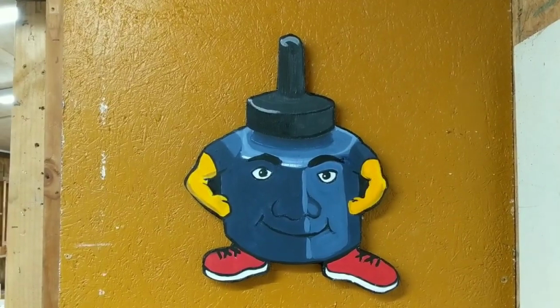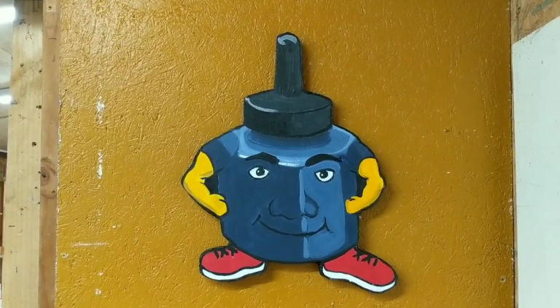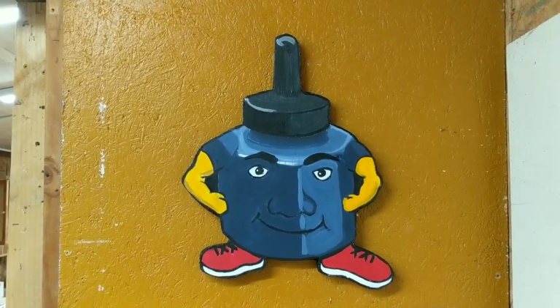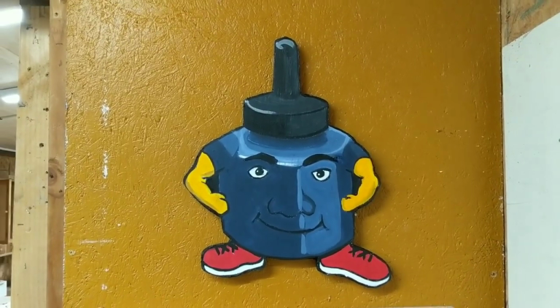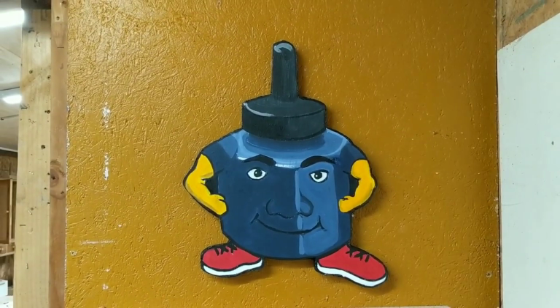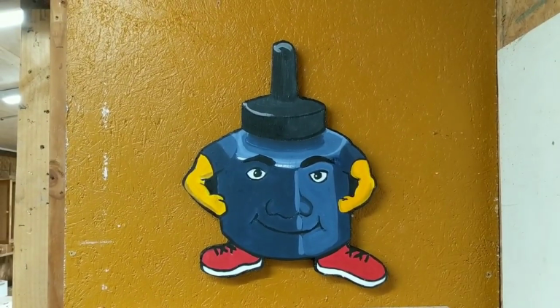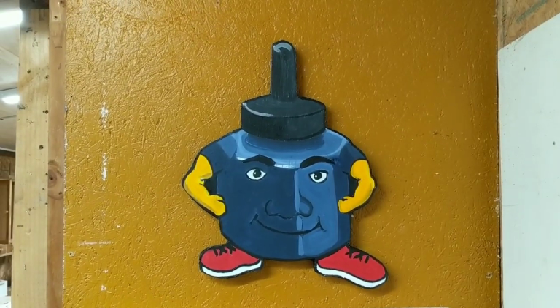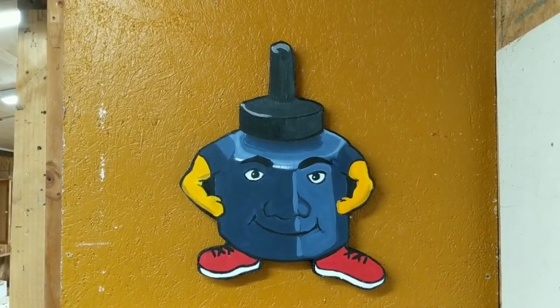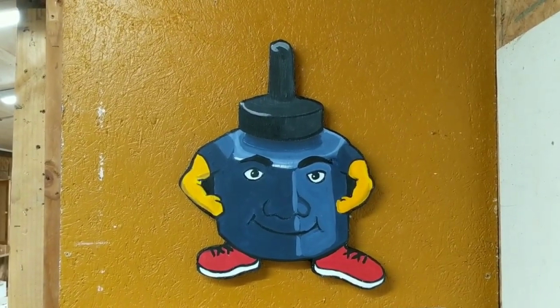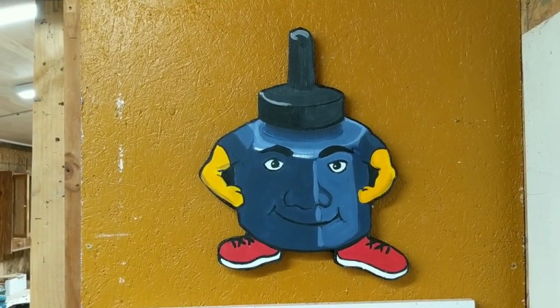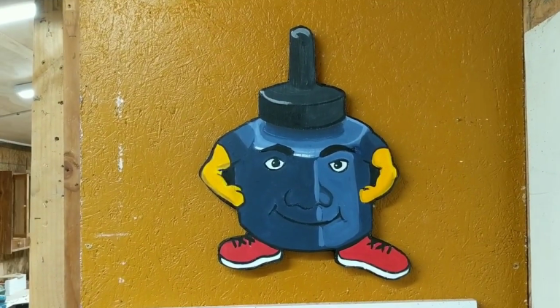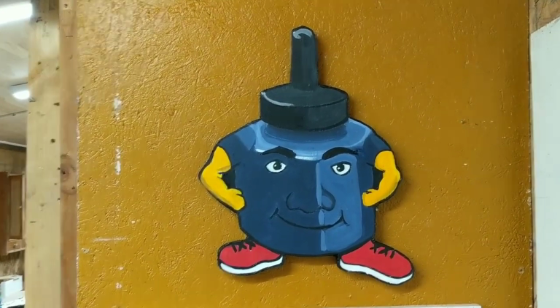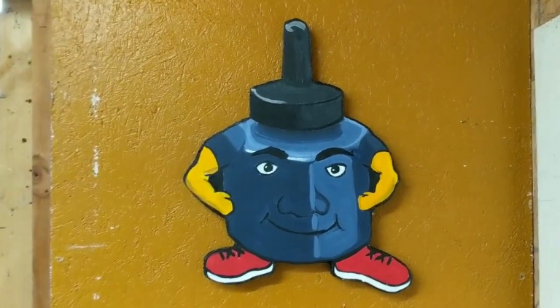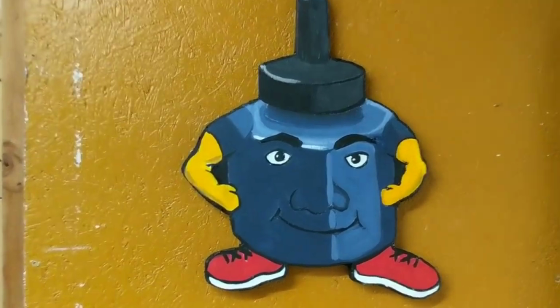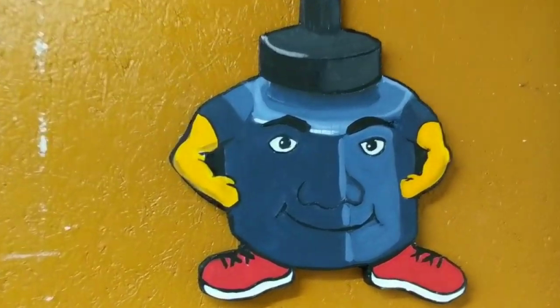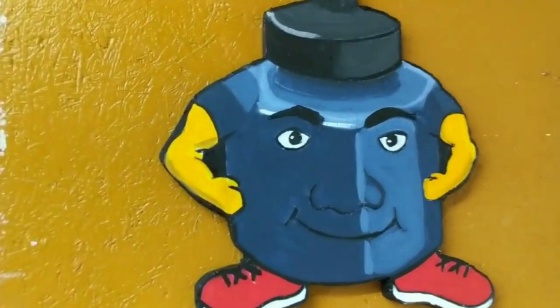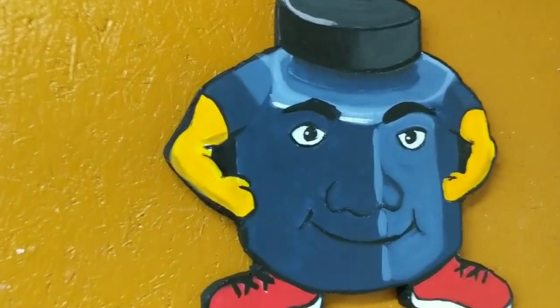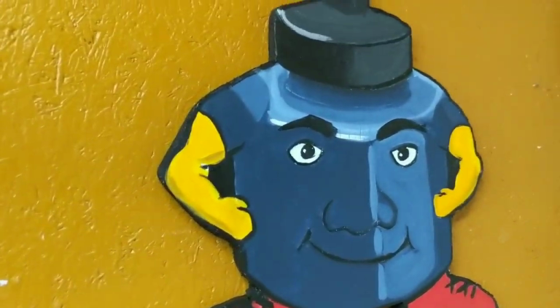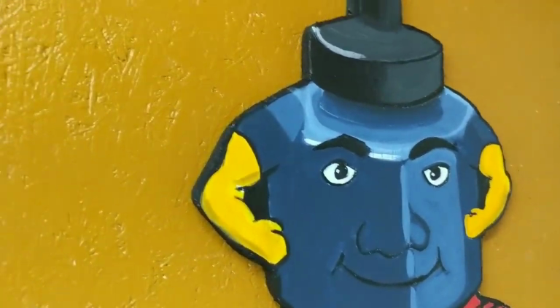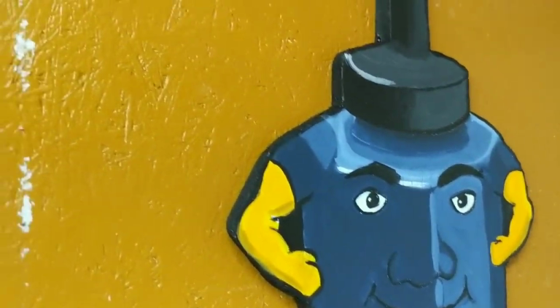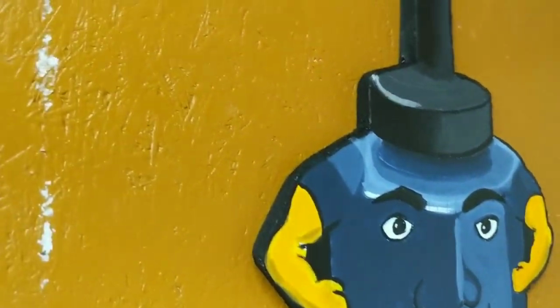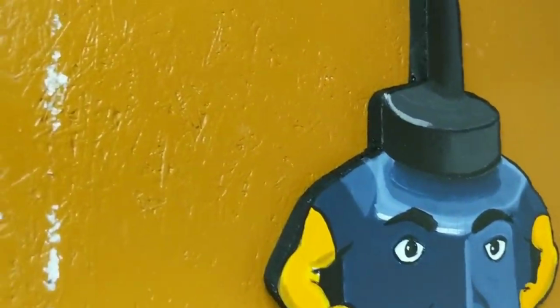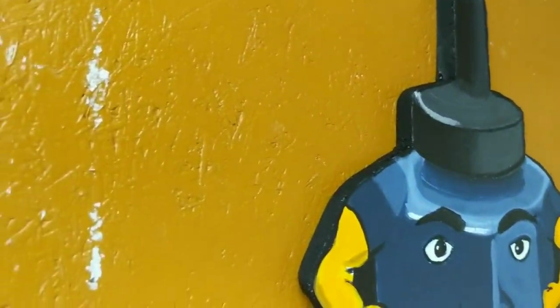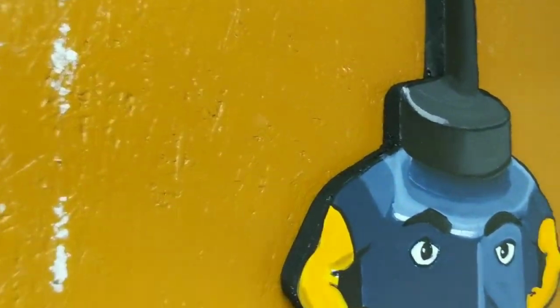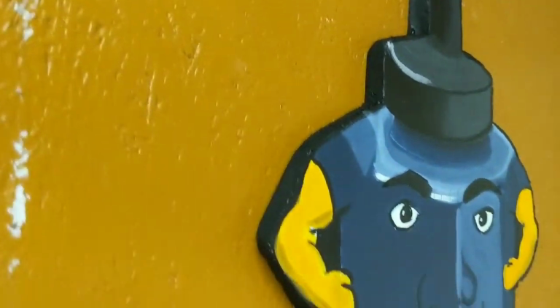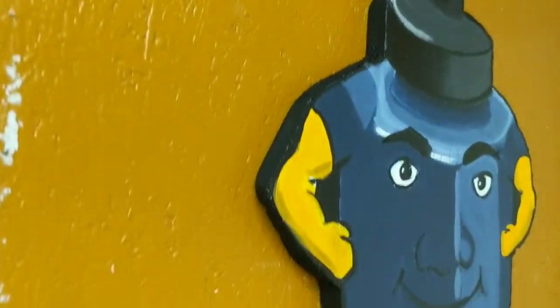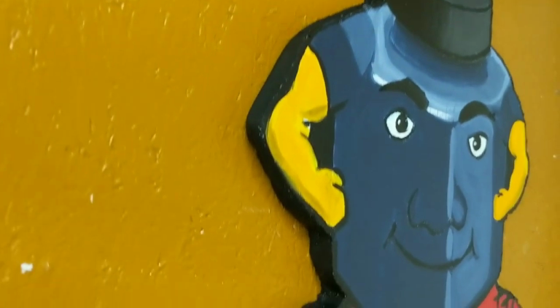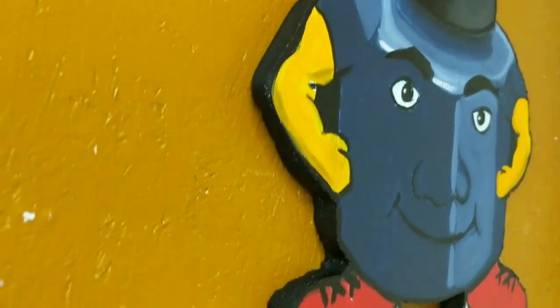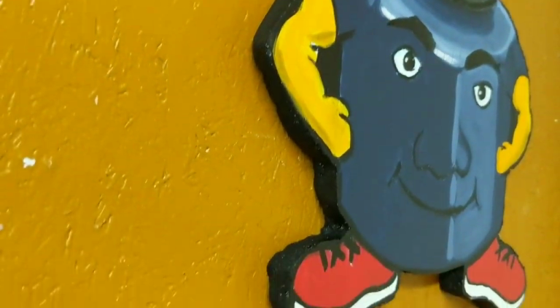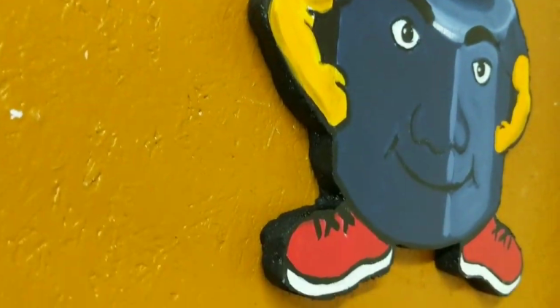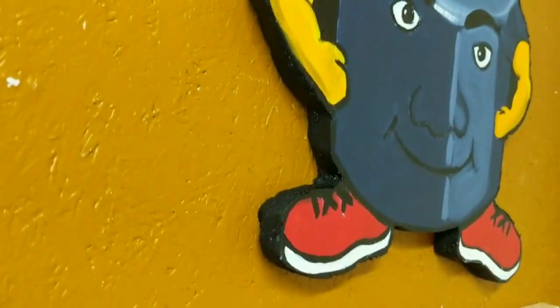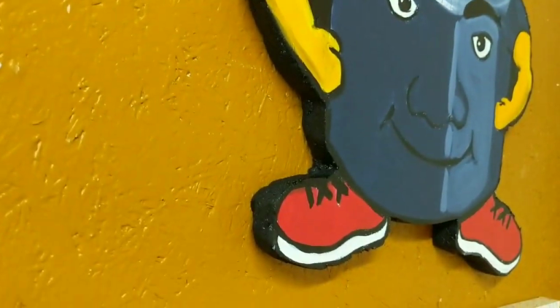Hello, I'm Mr. Inkbottle, and I am ready to make some art.